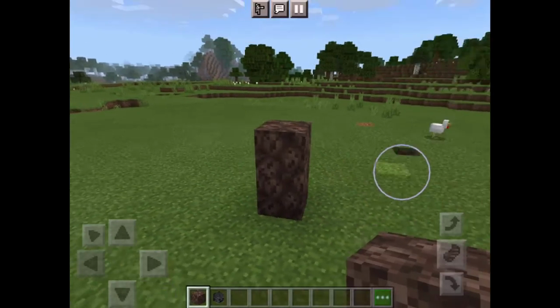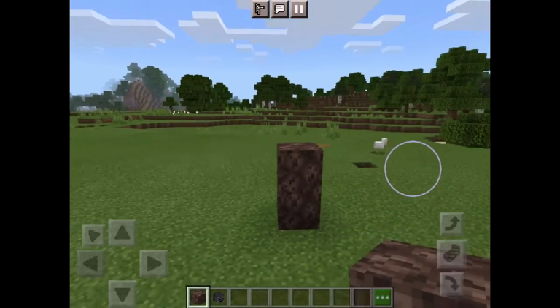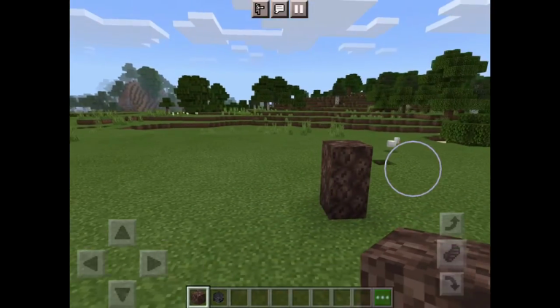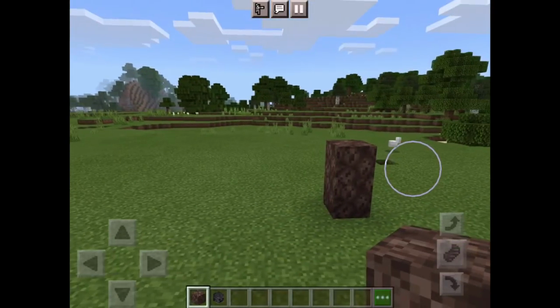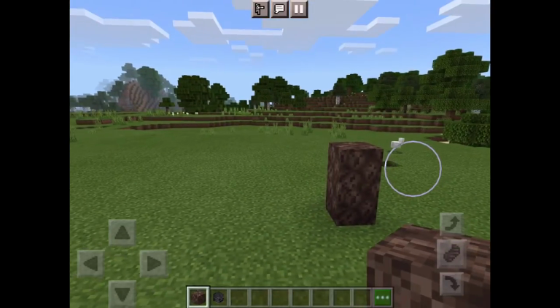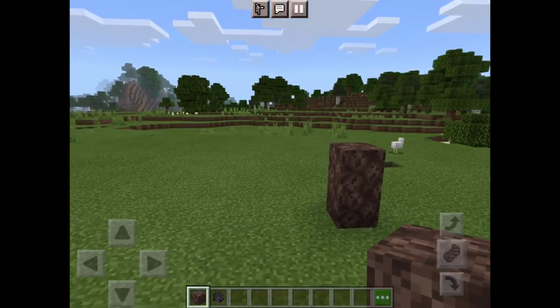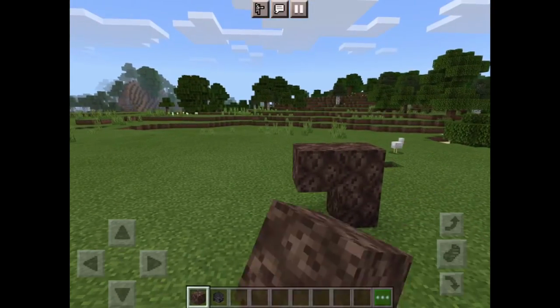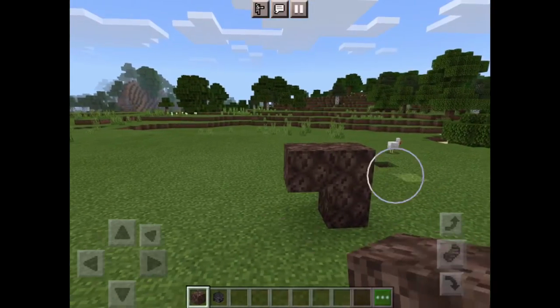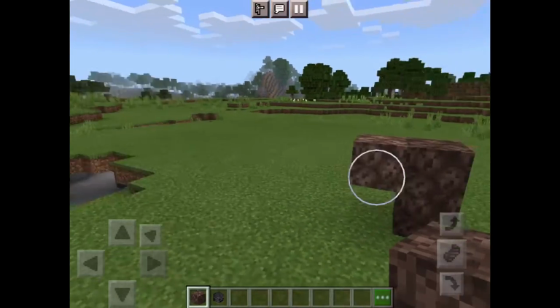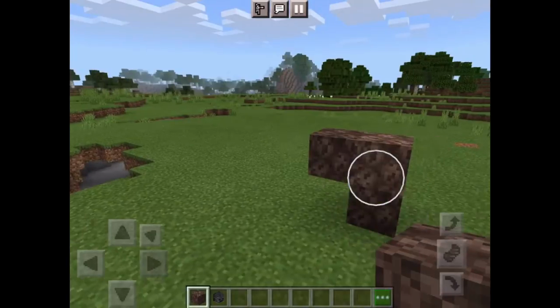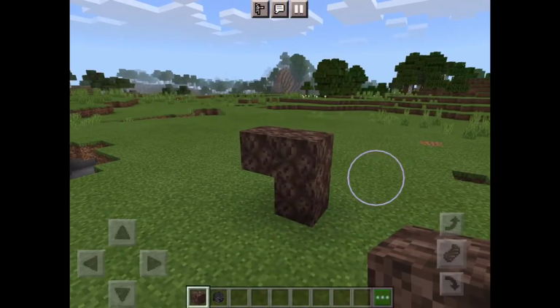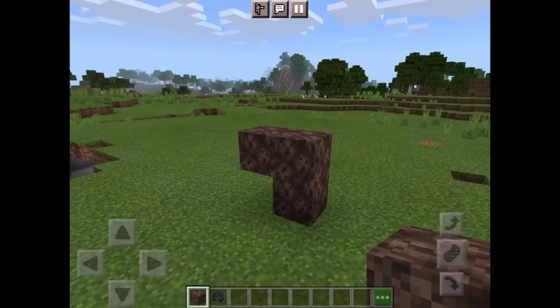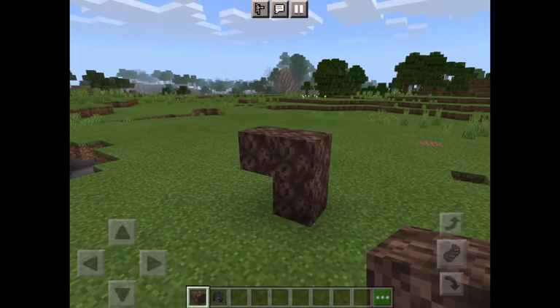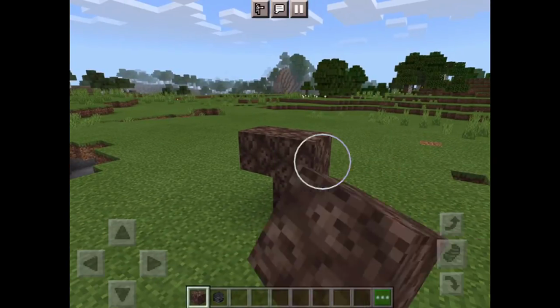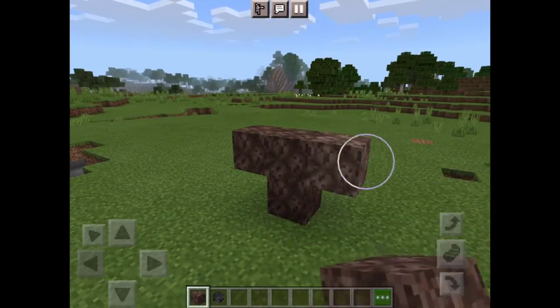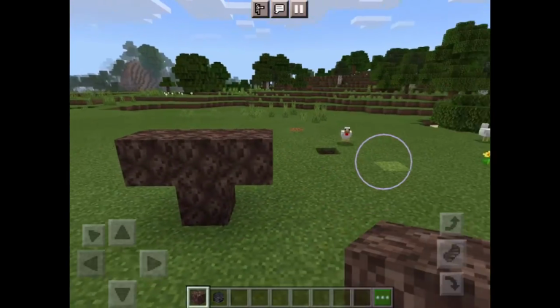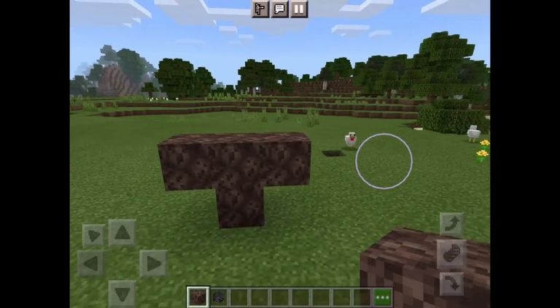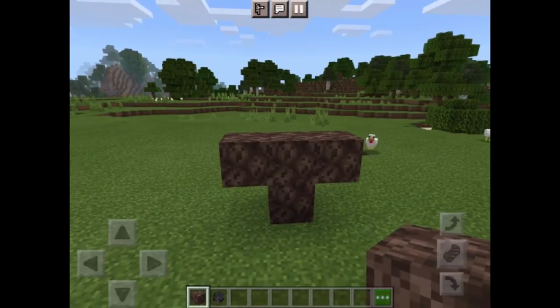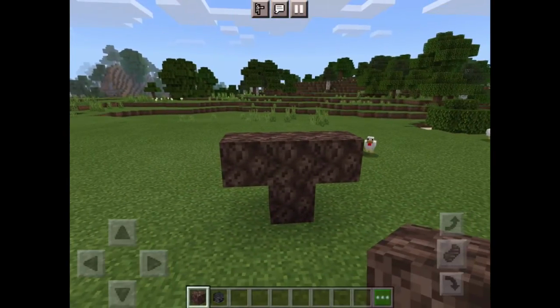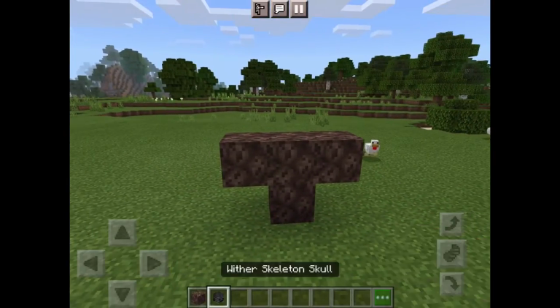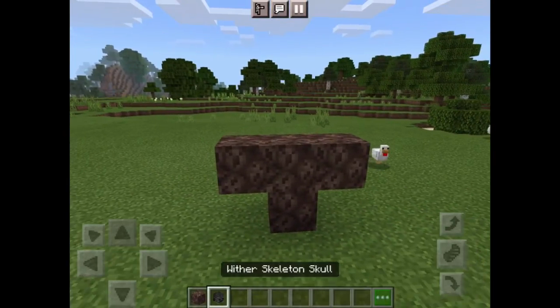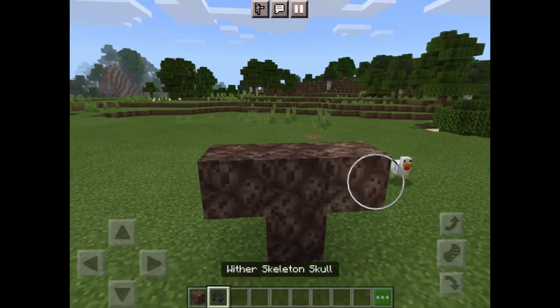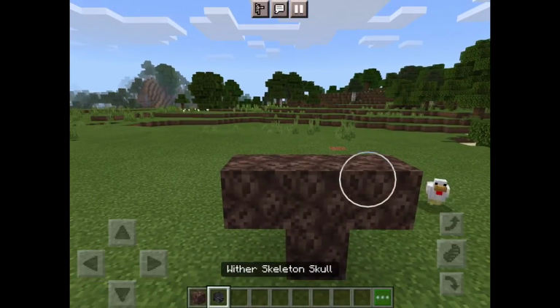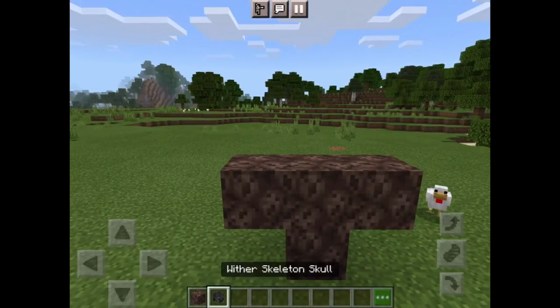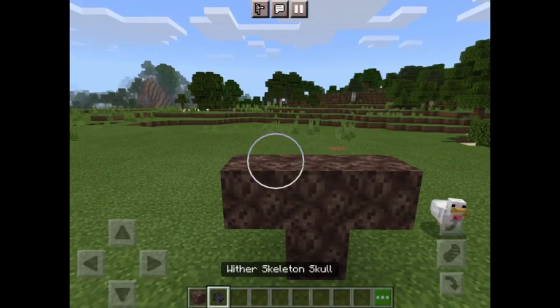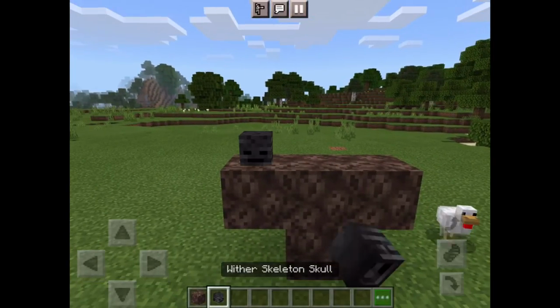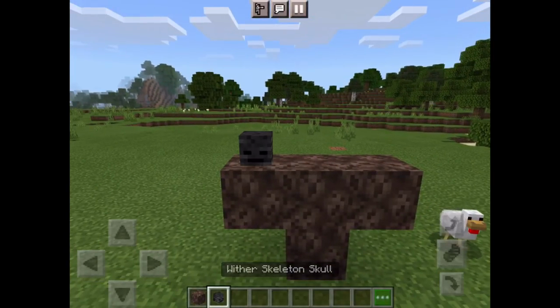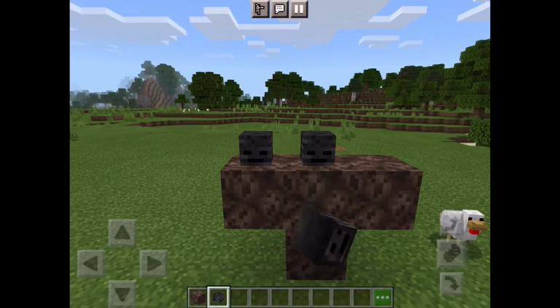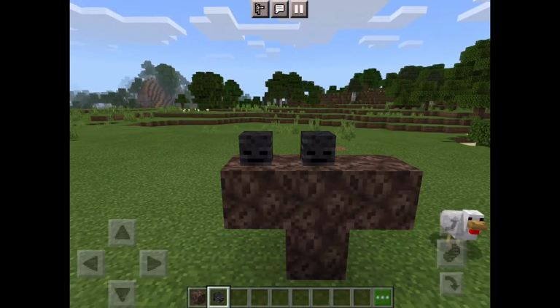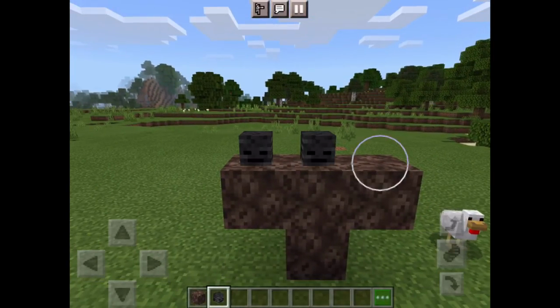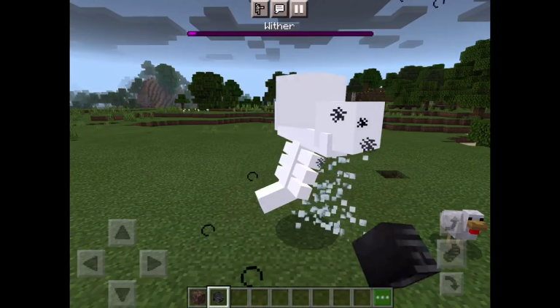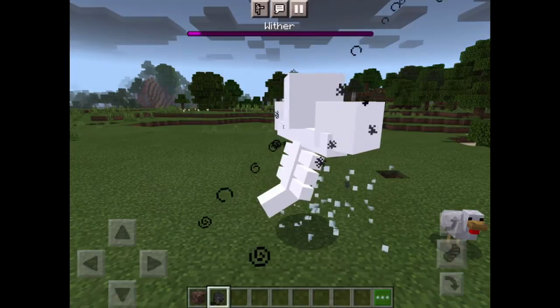Put one block down, one block in the middle, and one on the left and the right. Then put the wither skulls on the top.